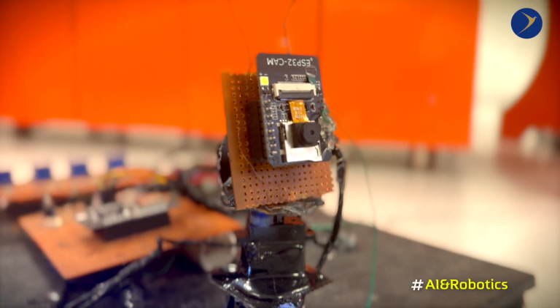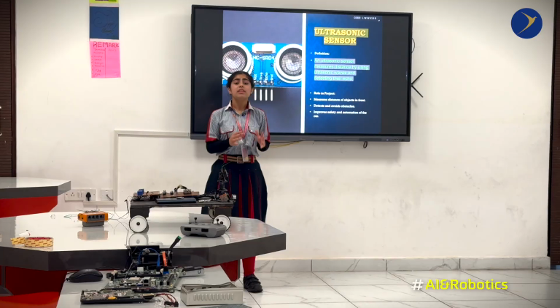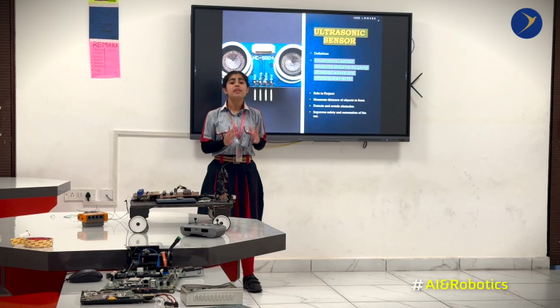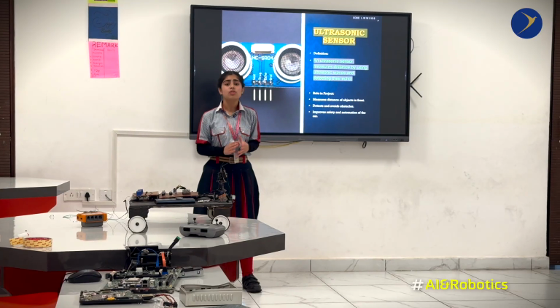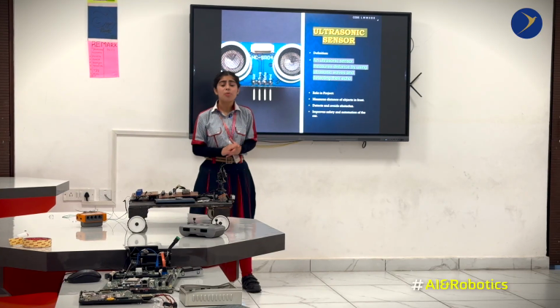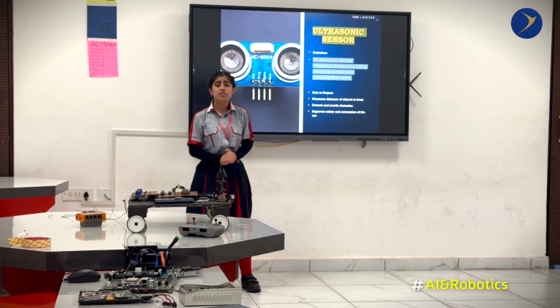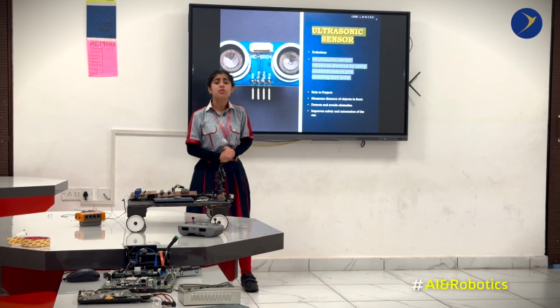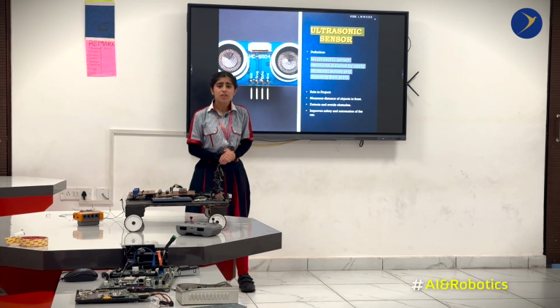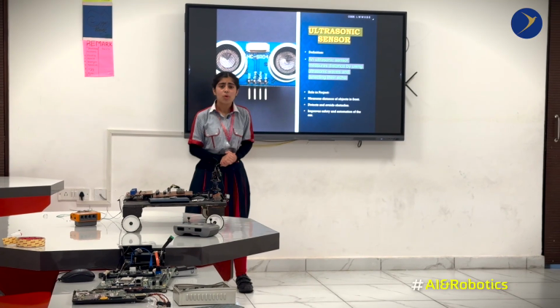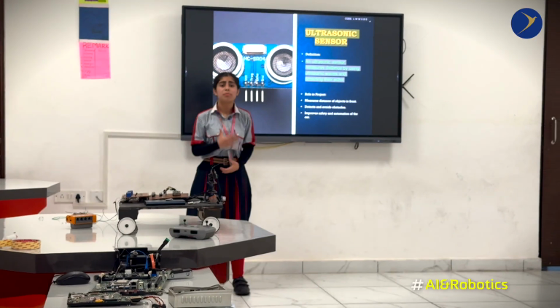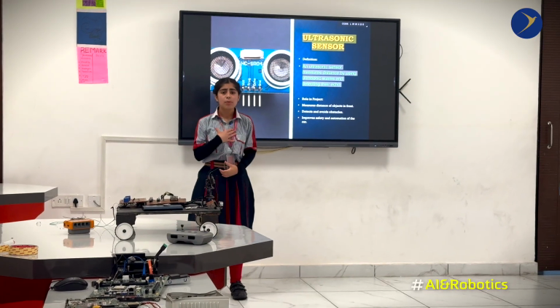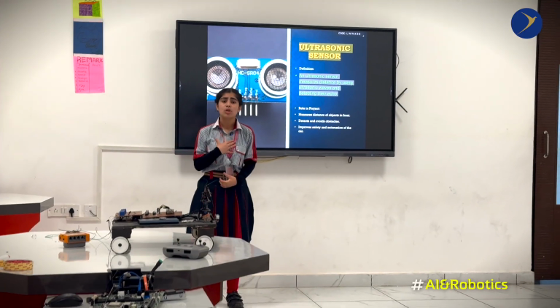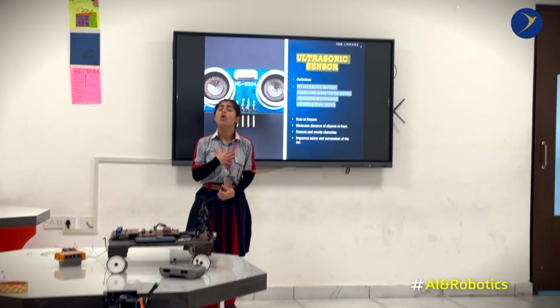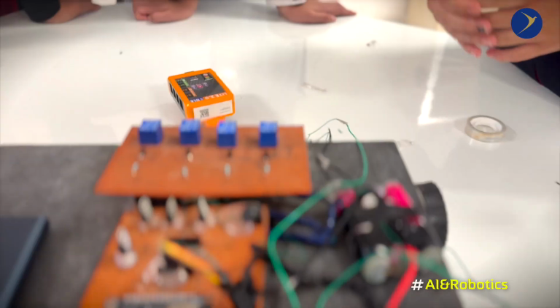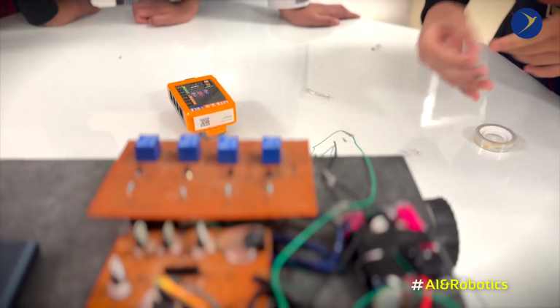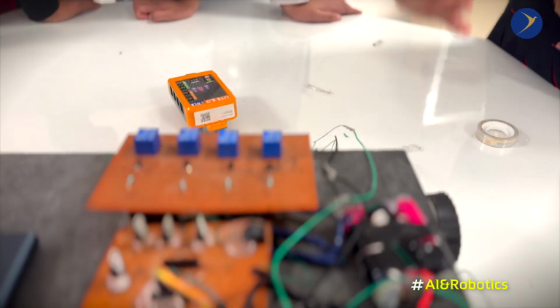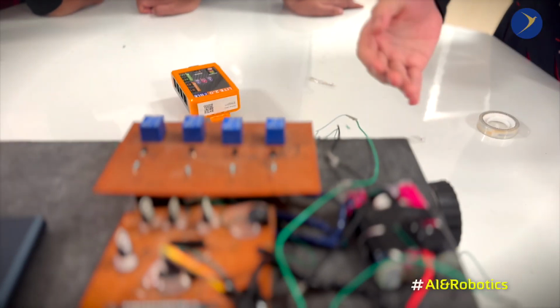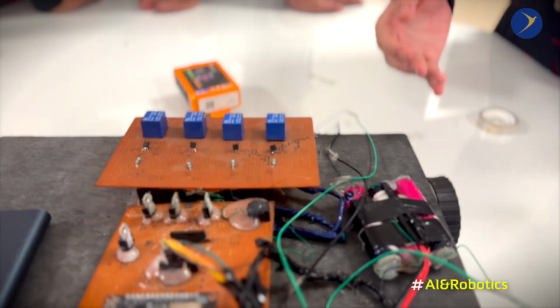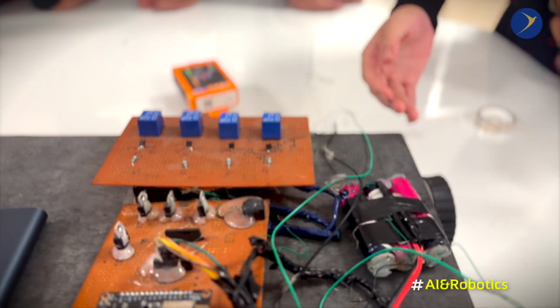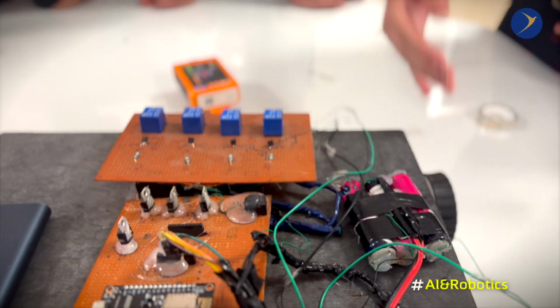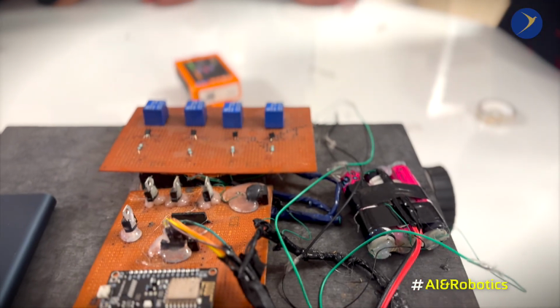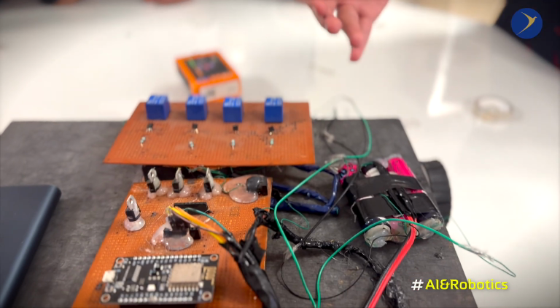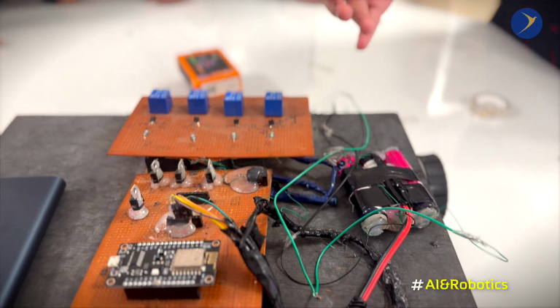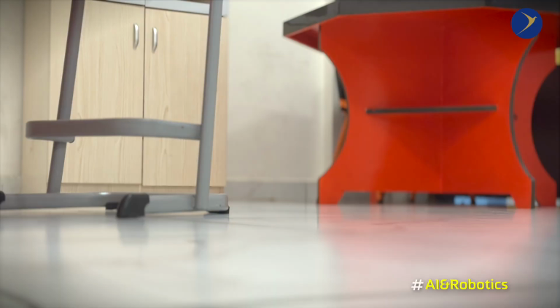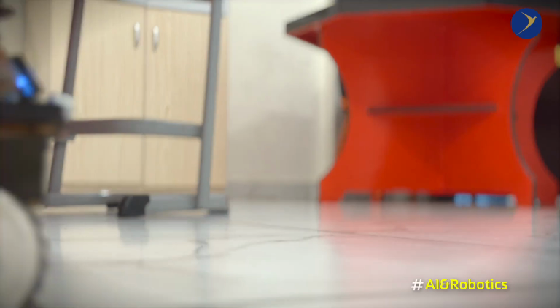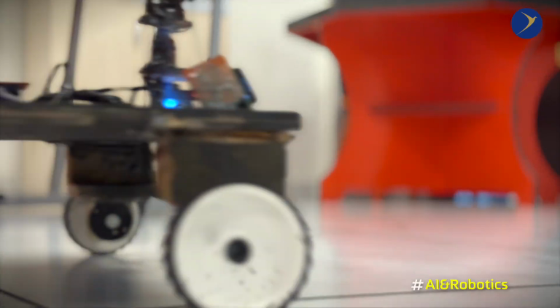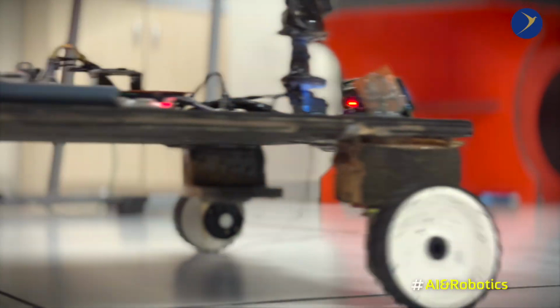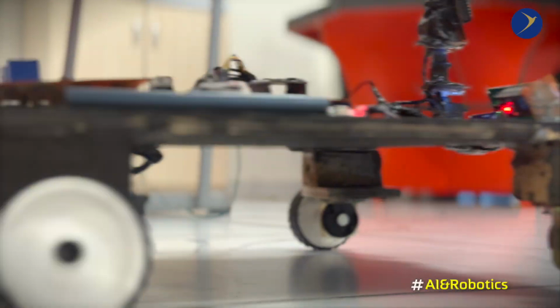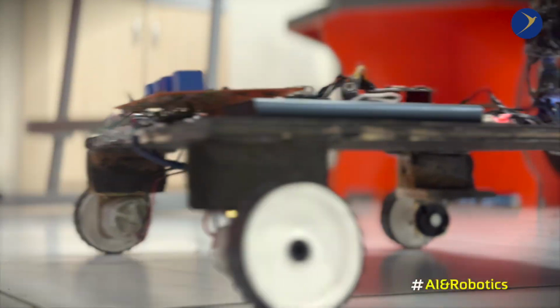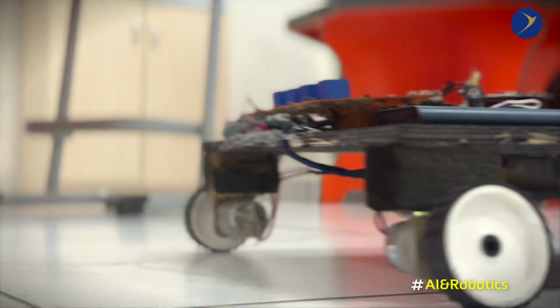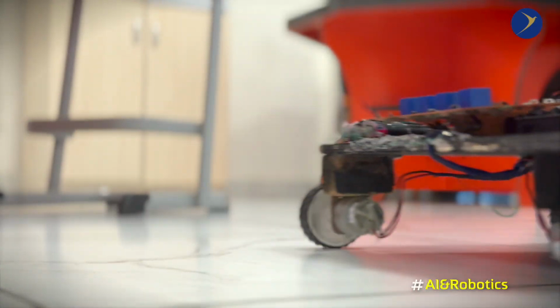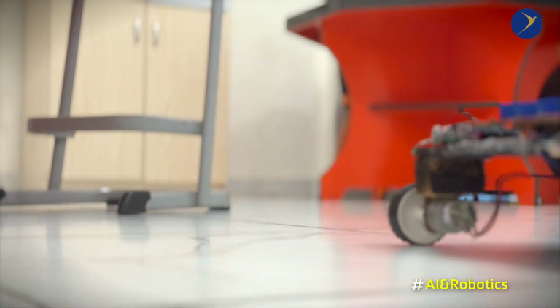These six components together form the backbone of our system, allowing it to be intelligent, safe, and automatically controllable.